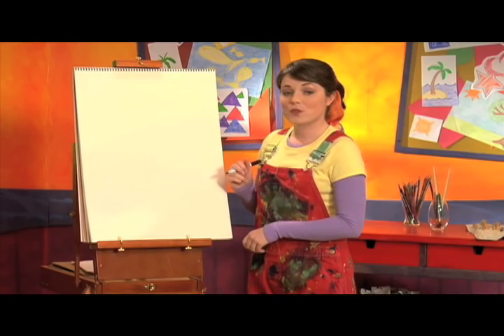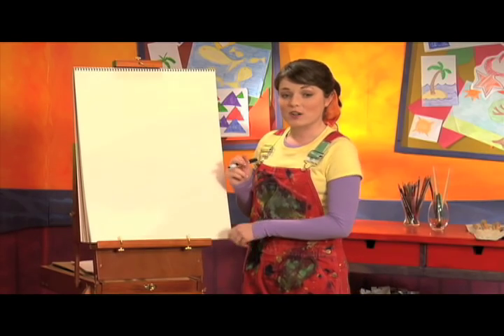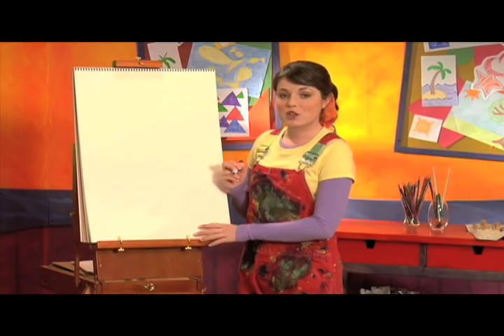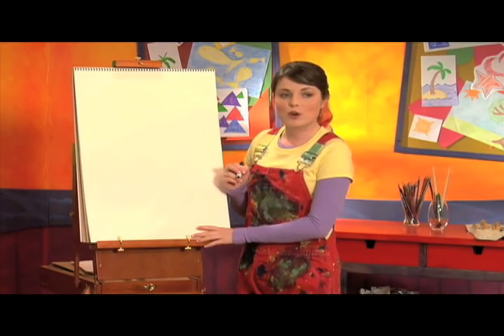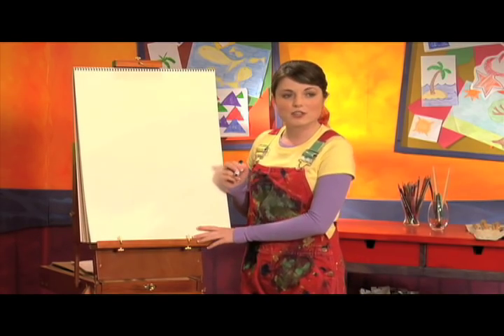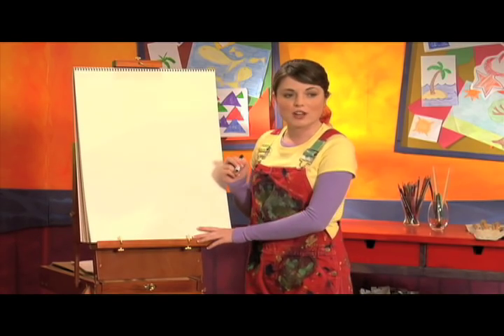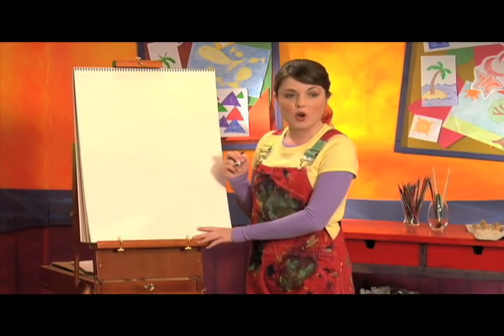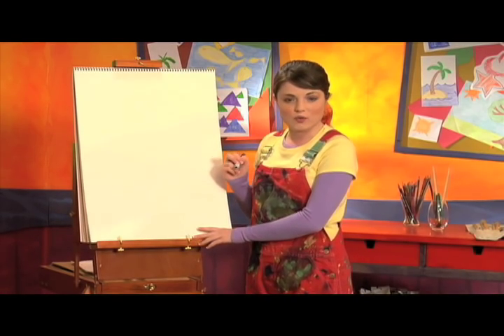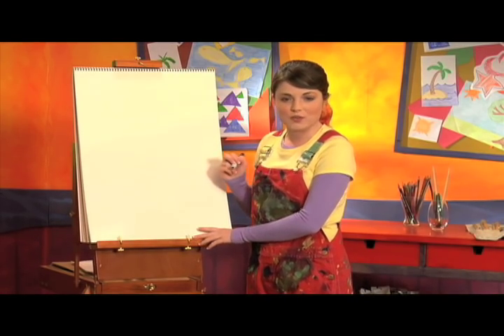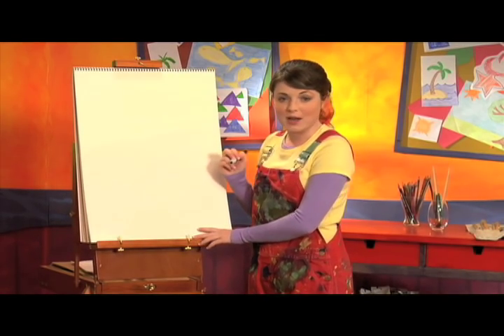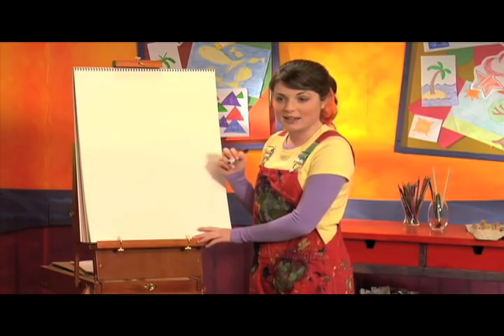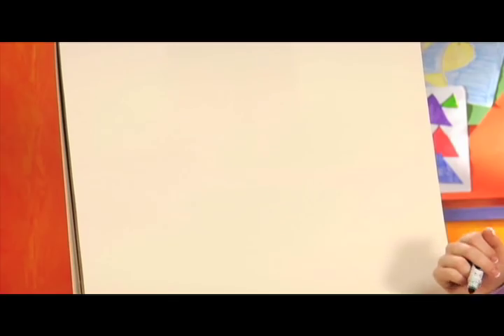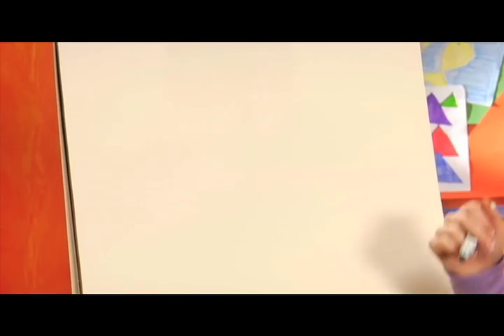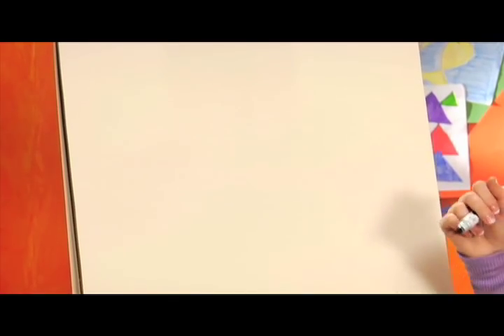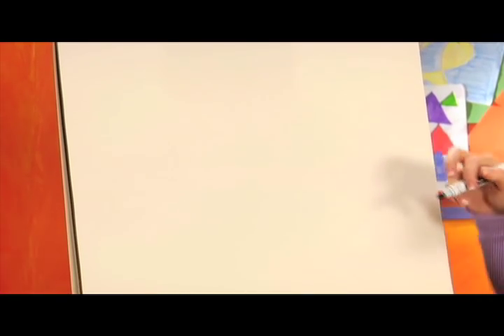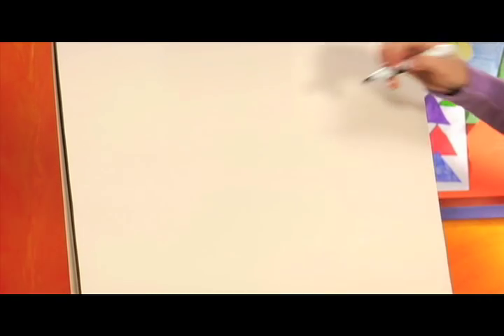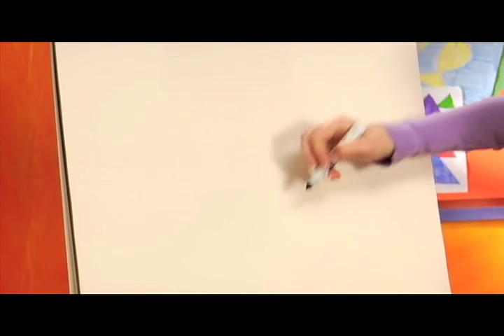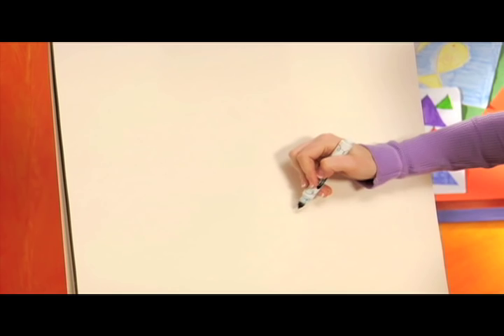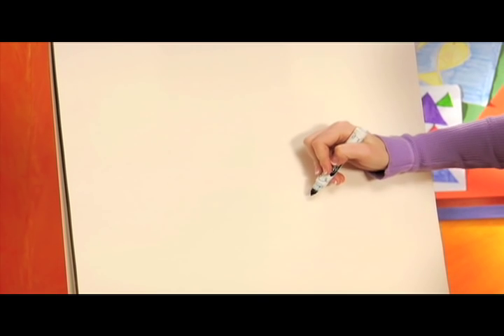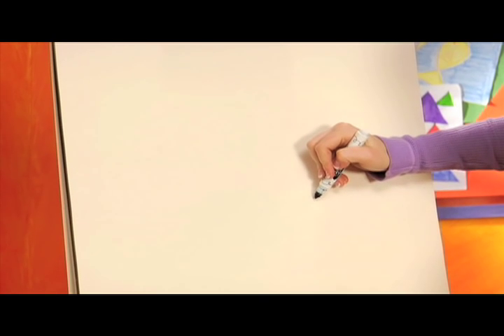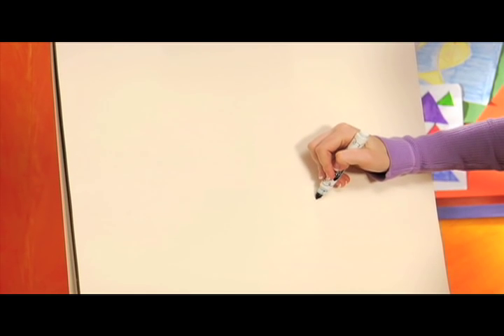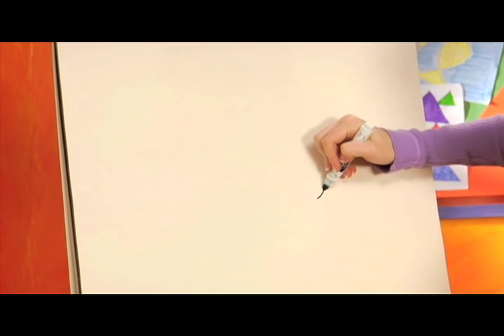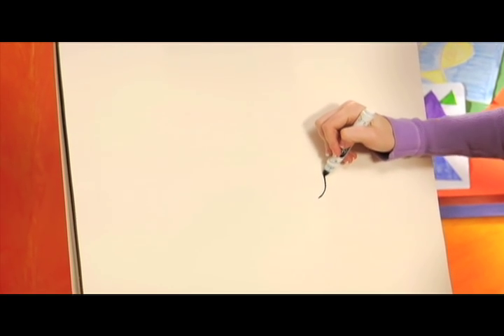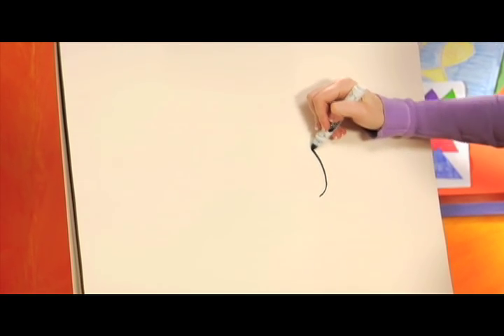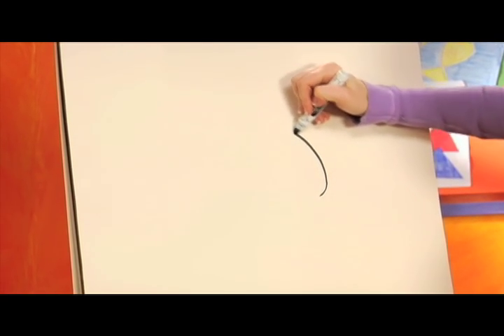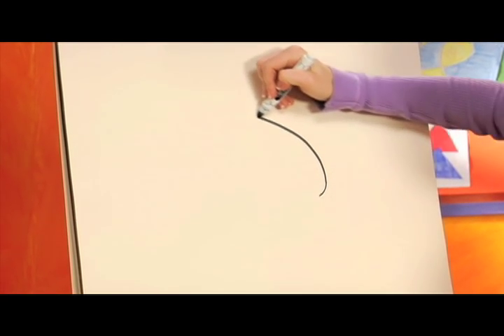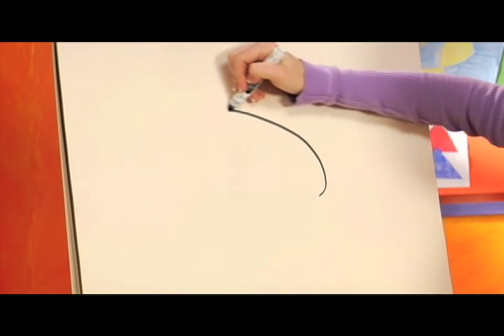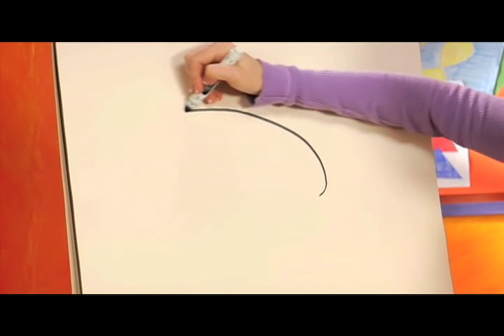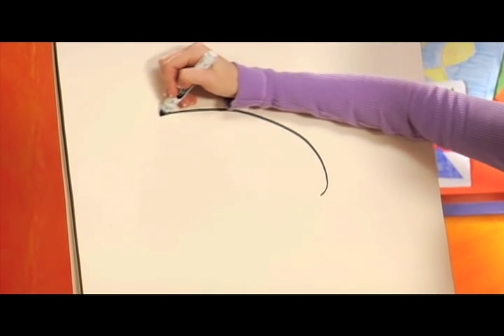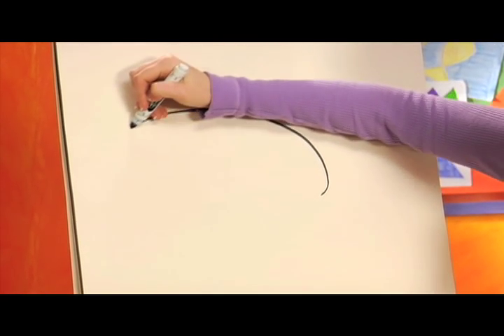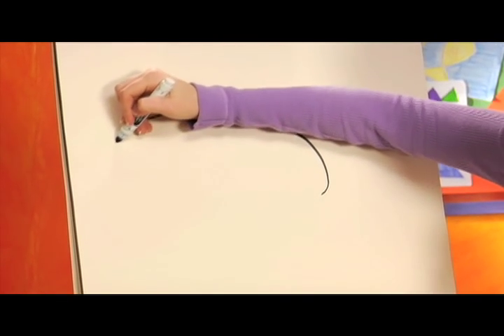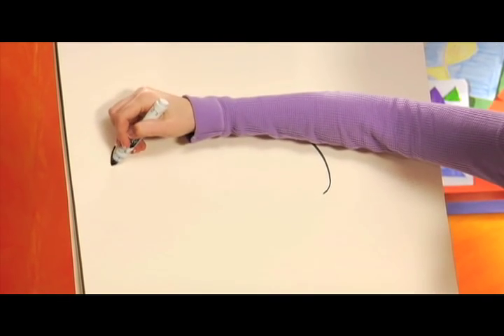First, we're gonna draw an oval for the body, like this. Be sure to put your oval over on the side so there's room for the tail later.